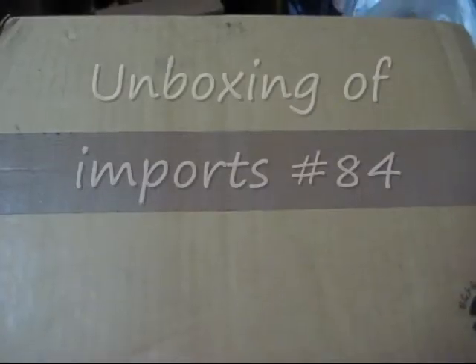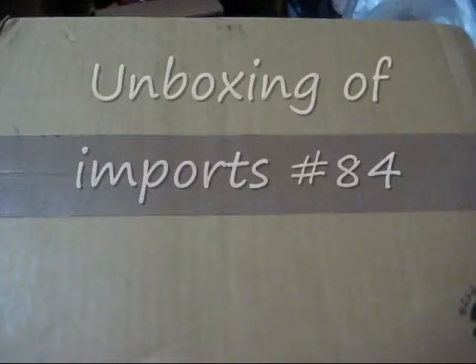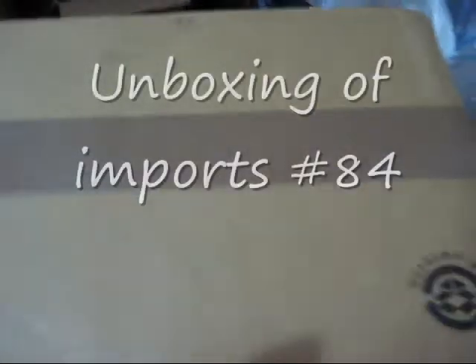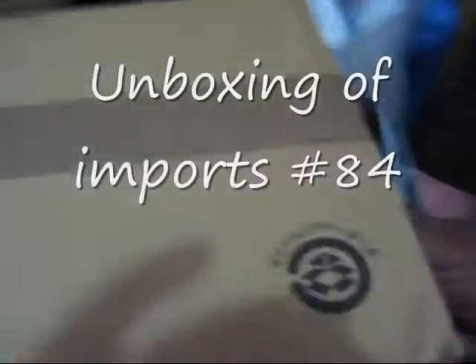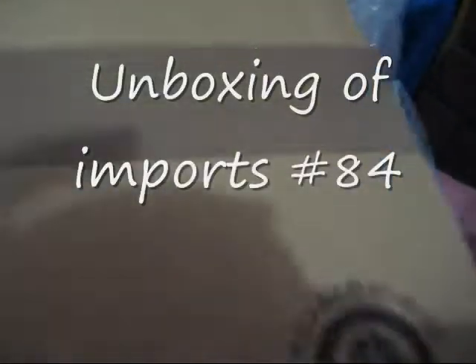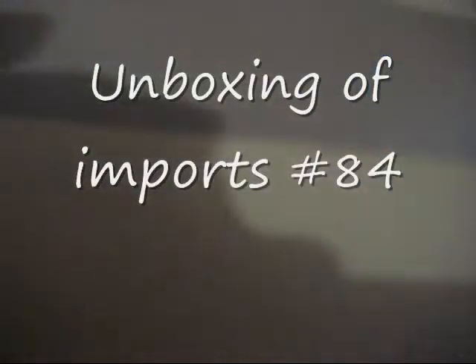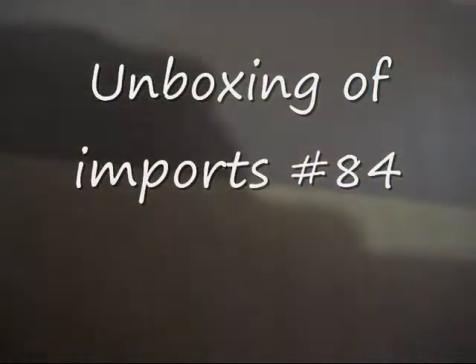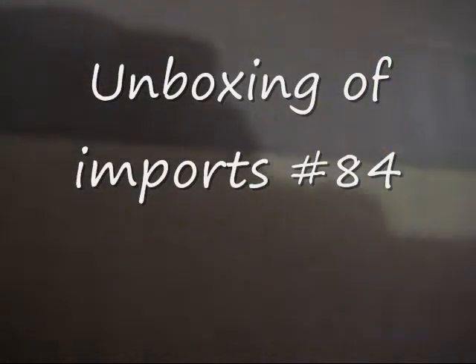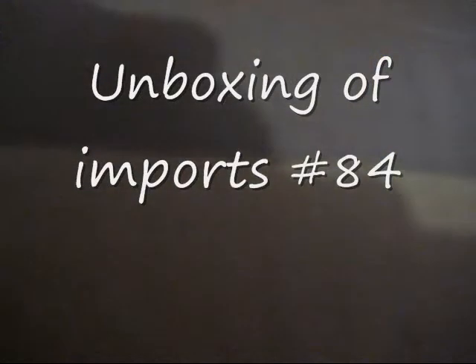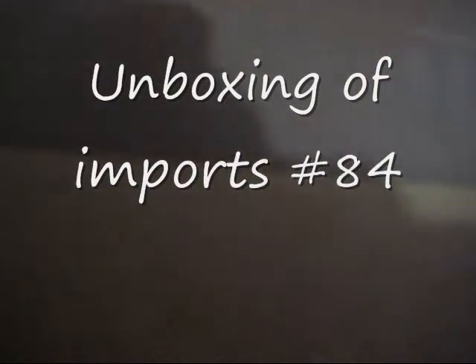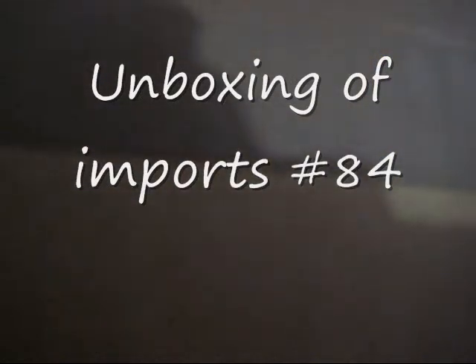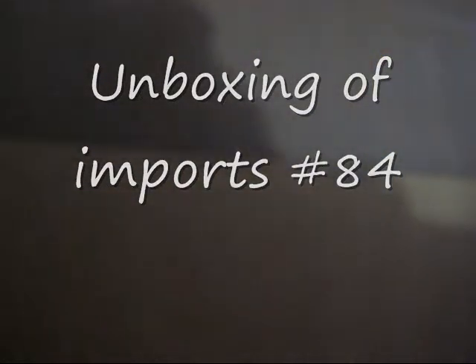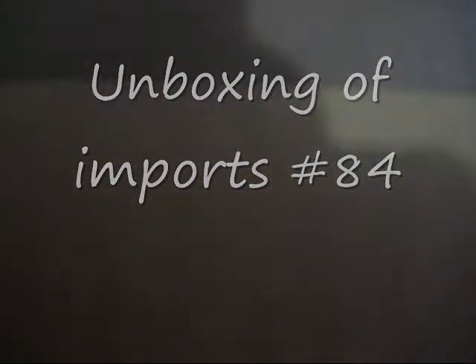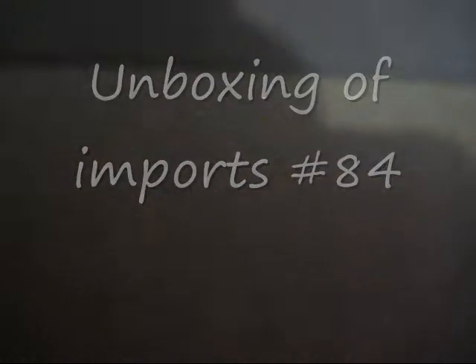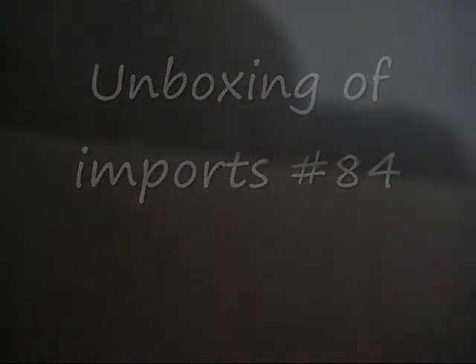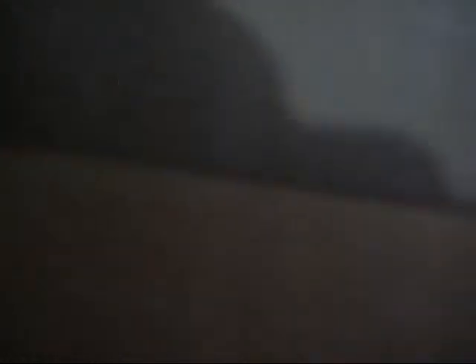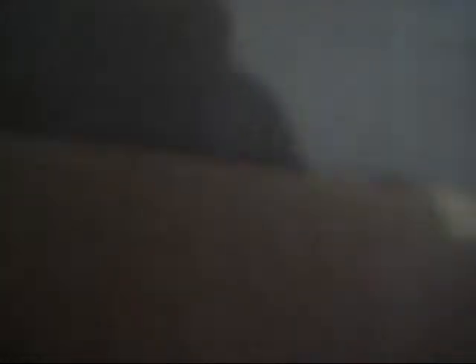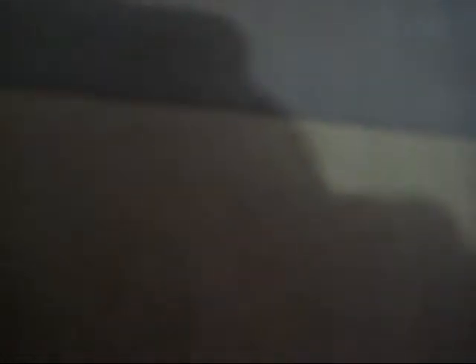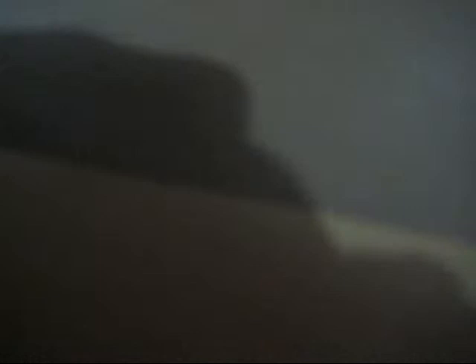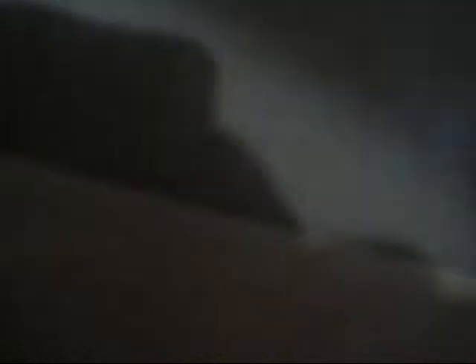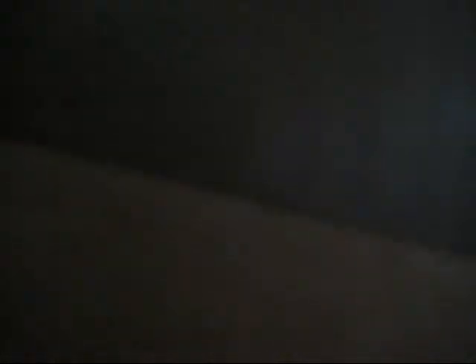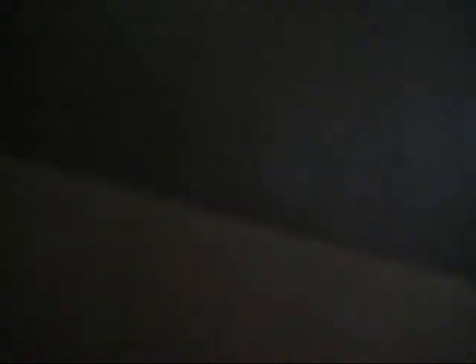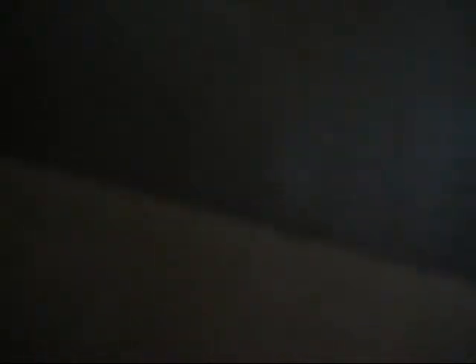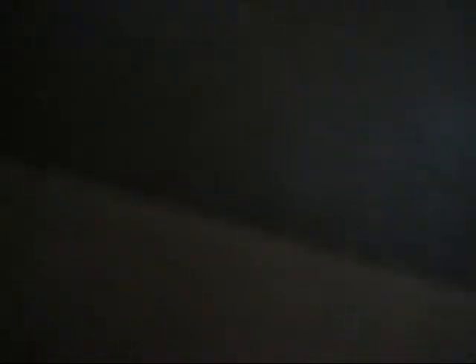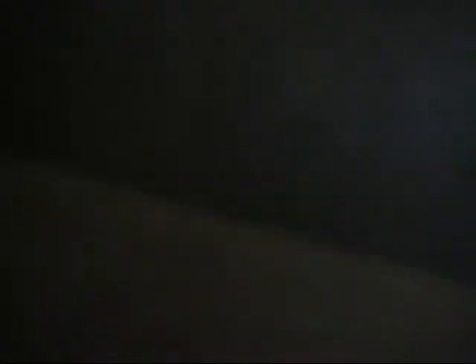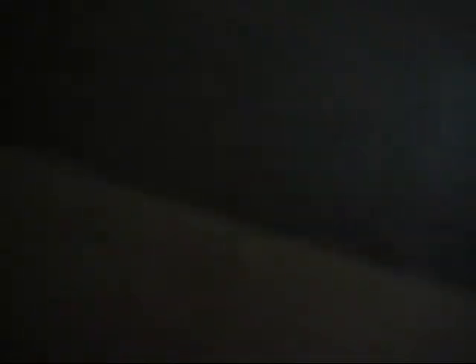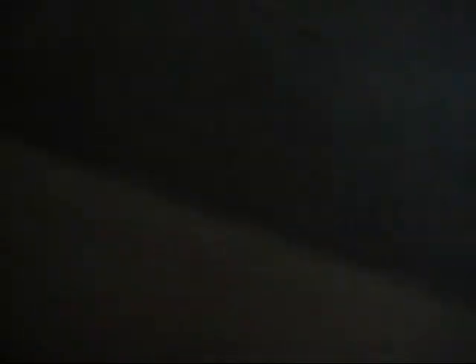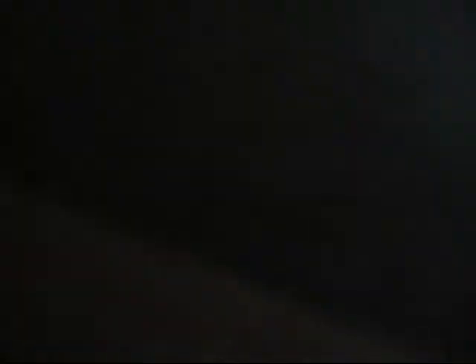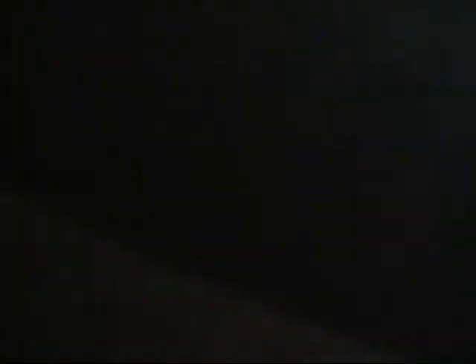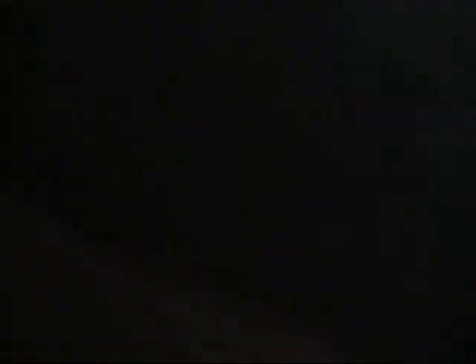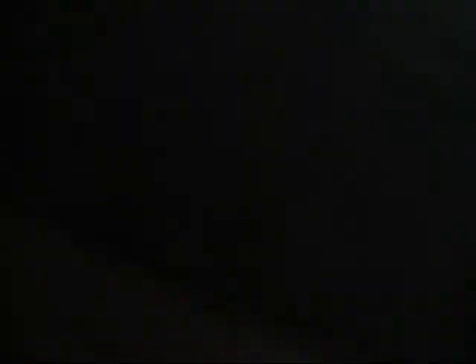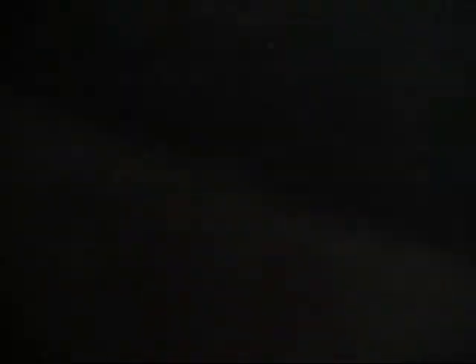What's up guys, Ralph 5. I'm doing another unboxing of S-Force number 84, I believe.